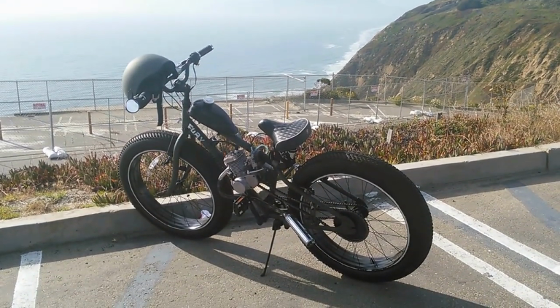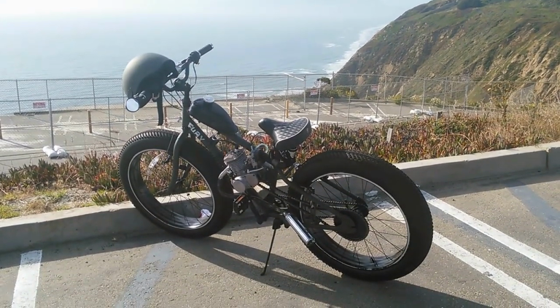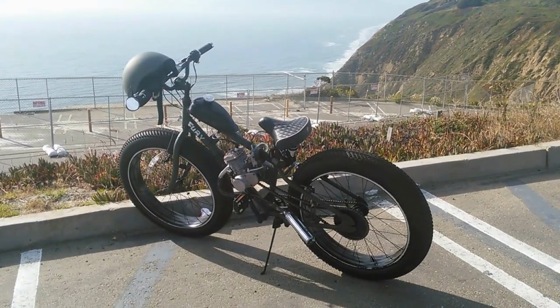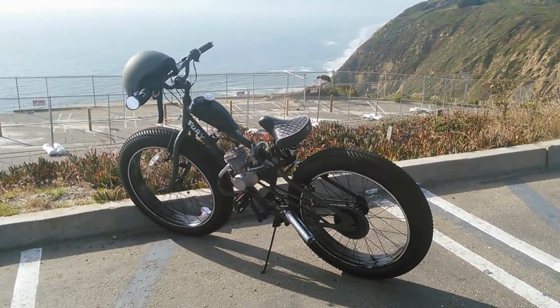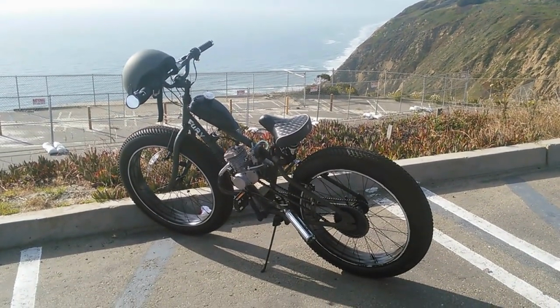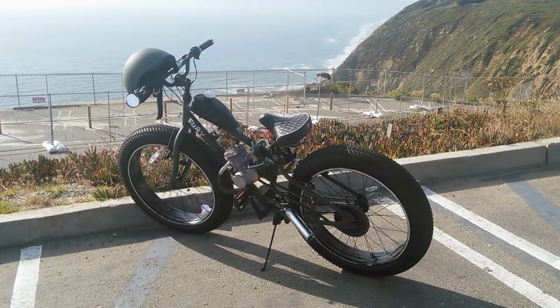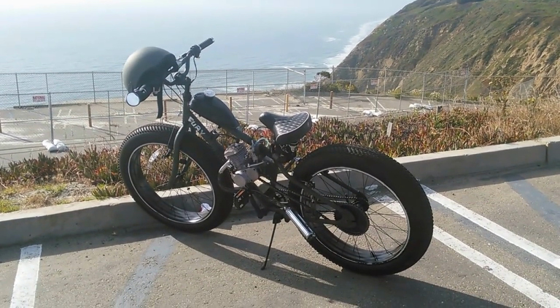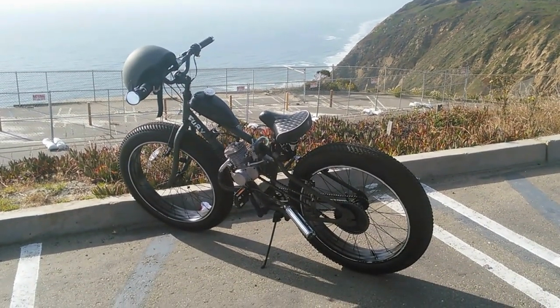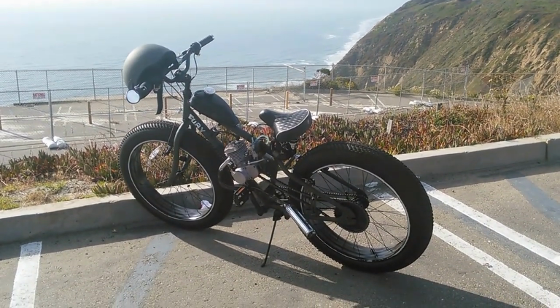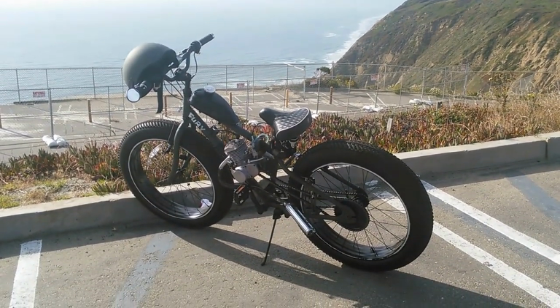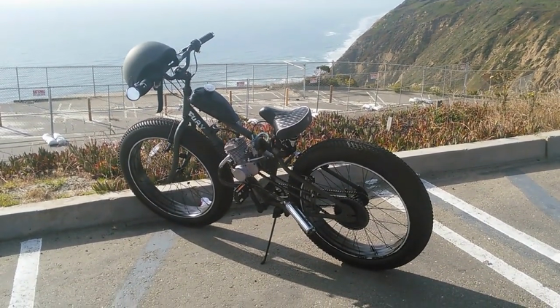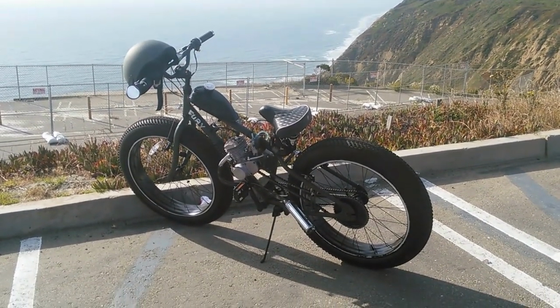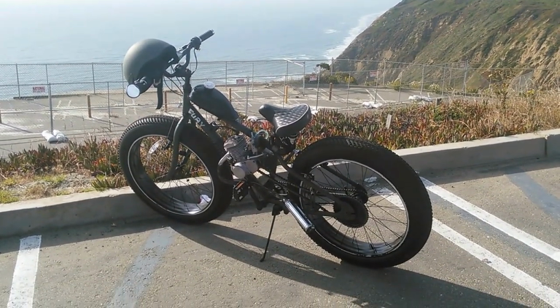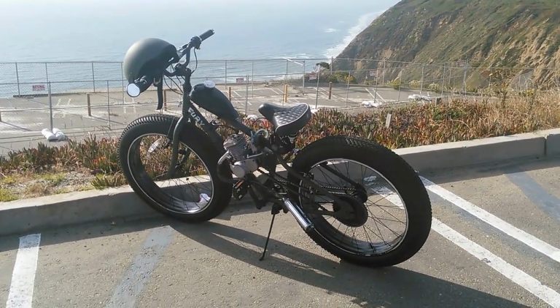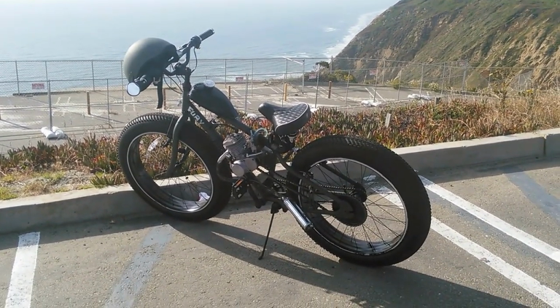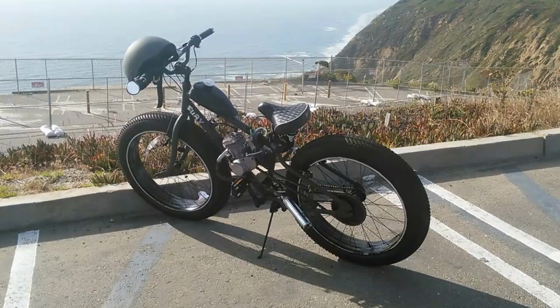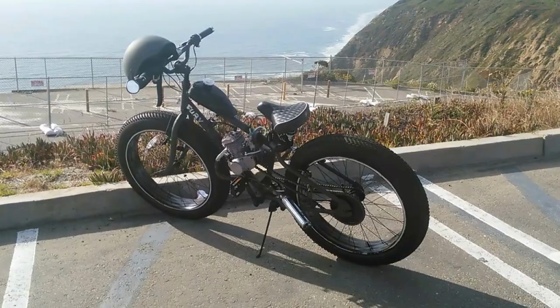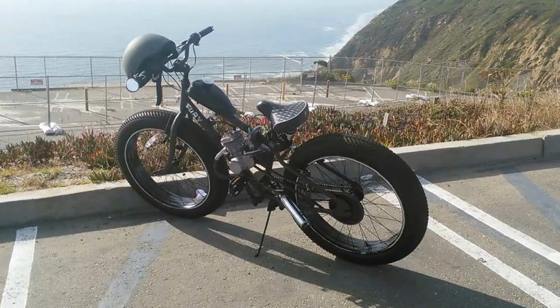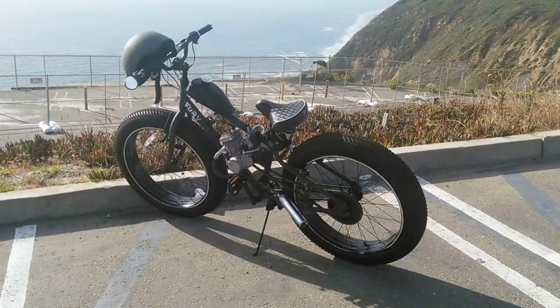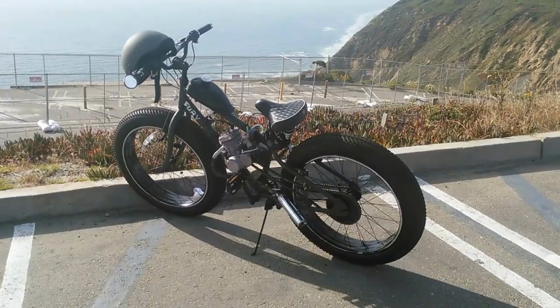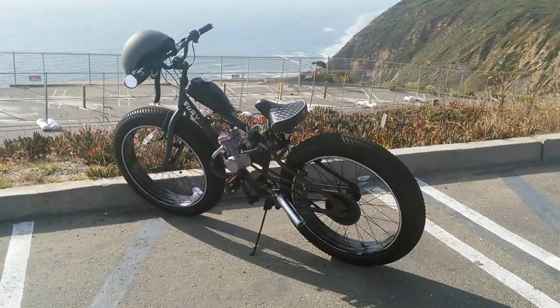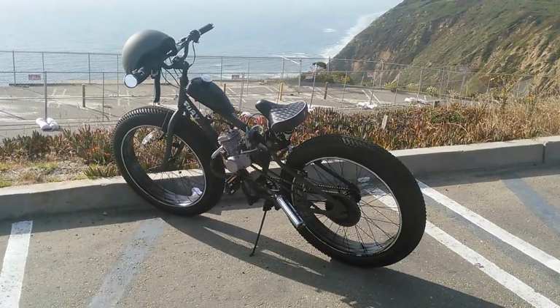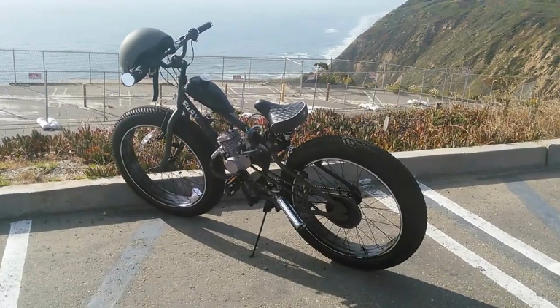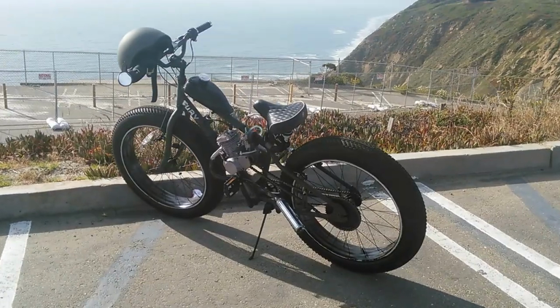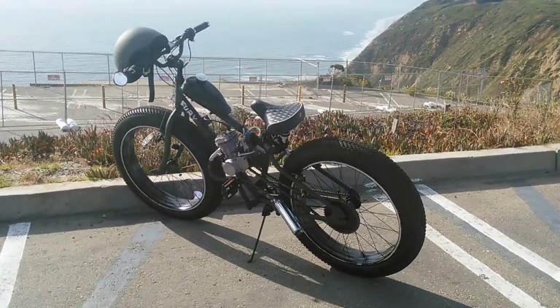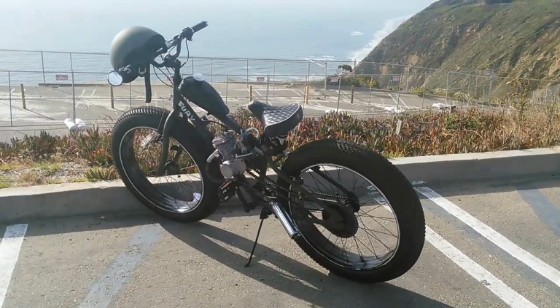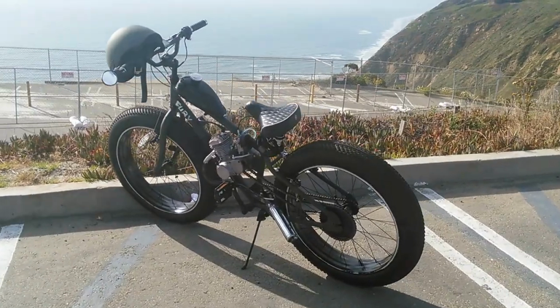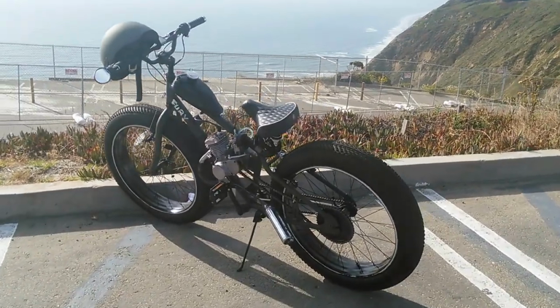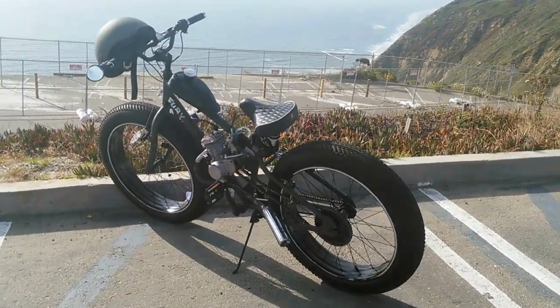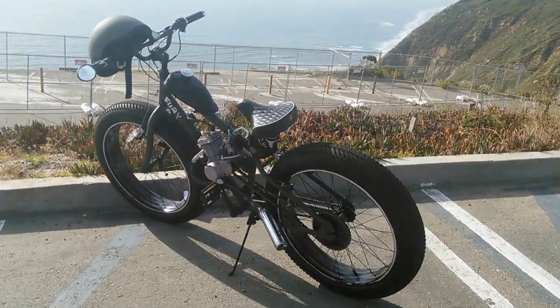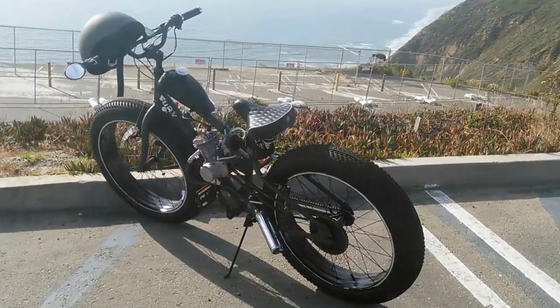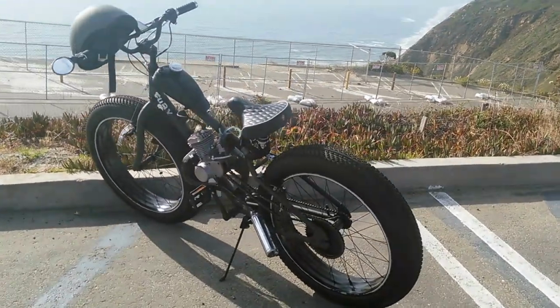Not sure if I want to sell it yet, actually — I actually like this bike.